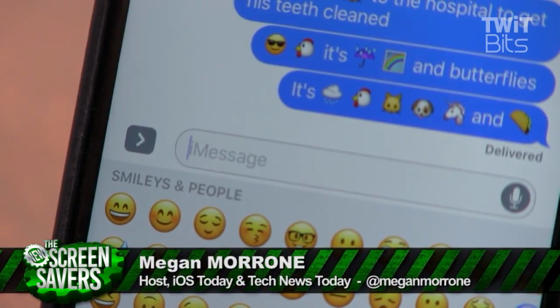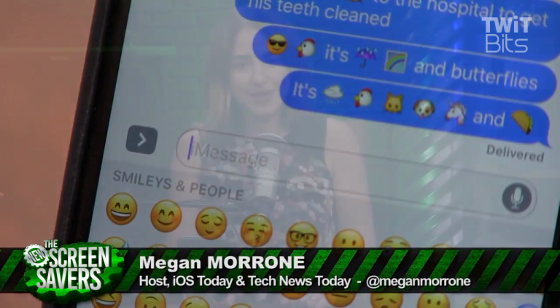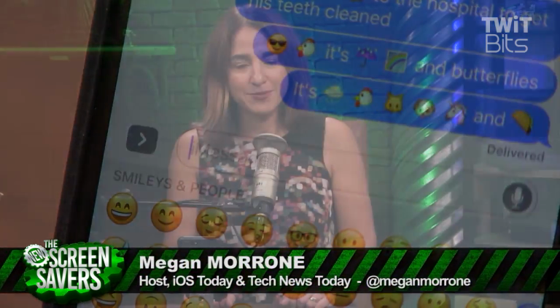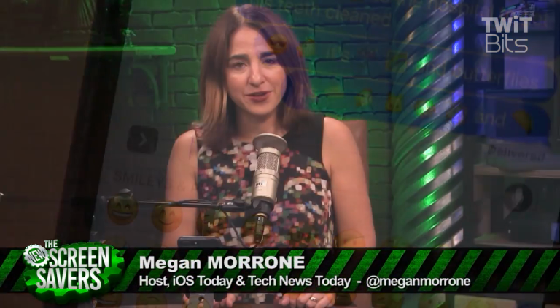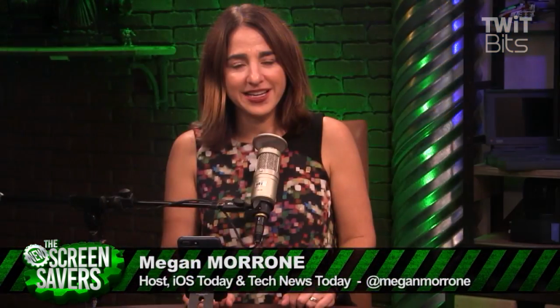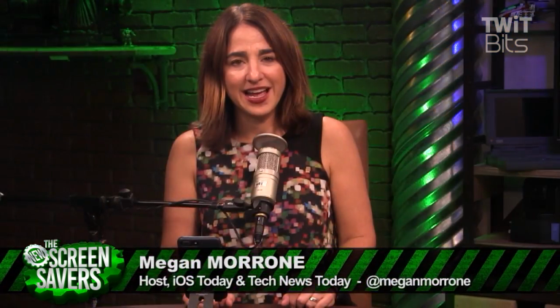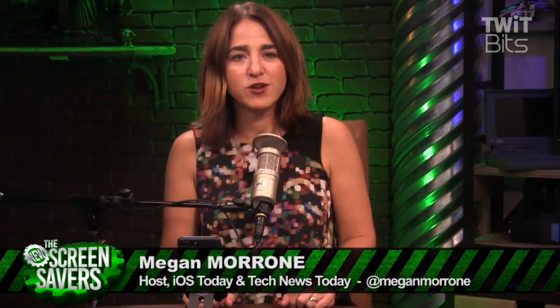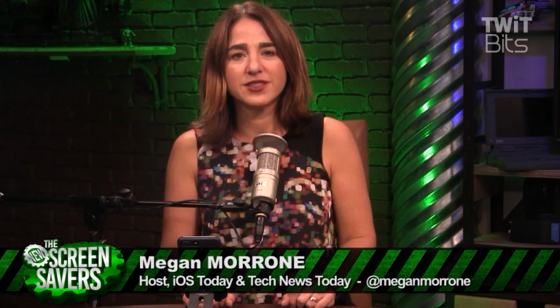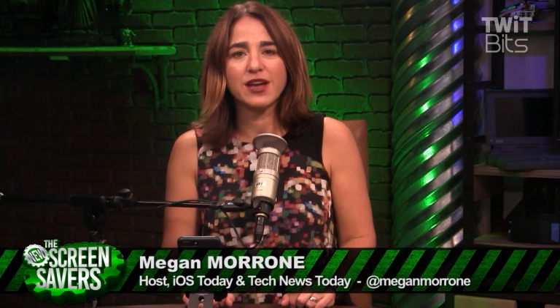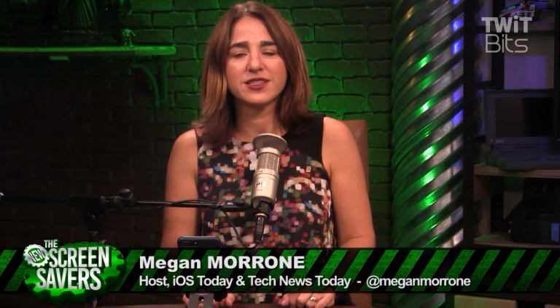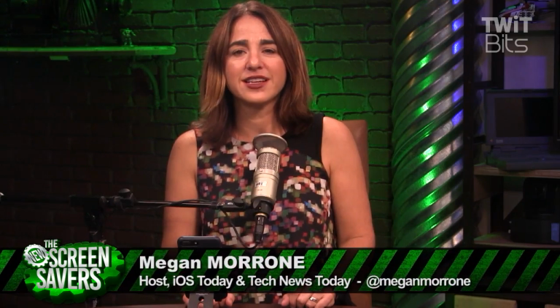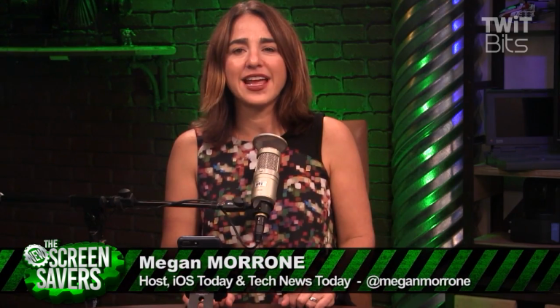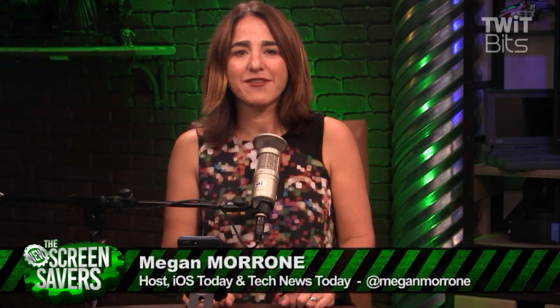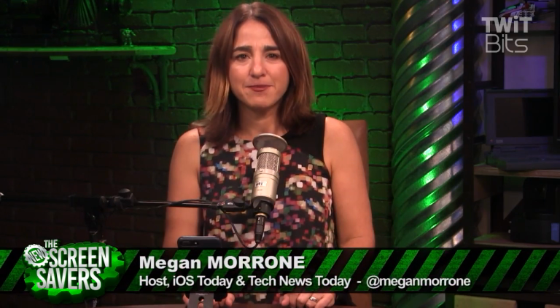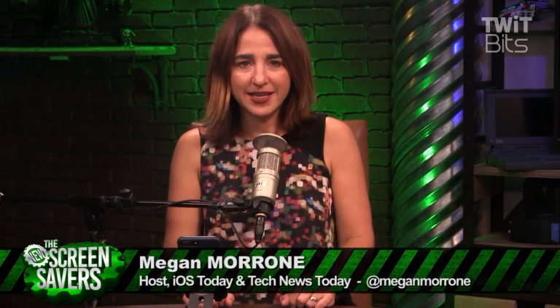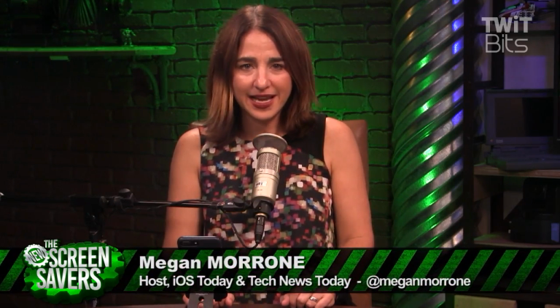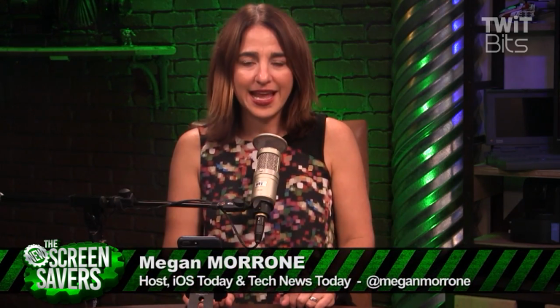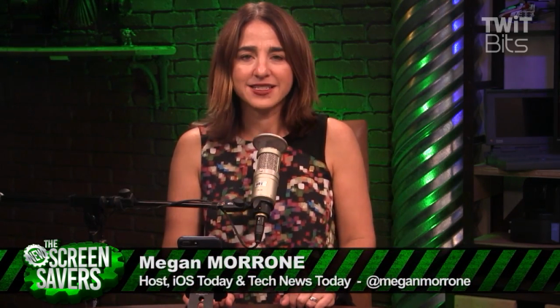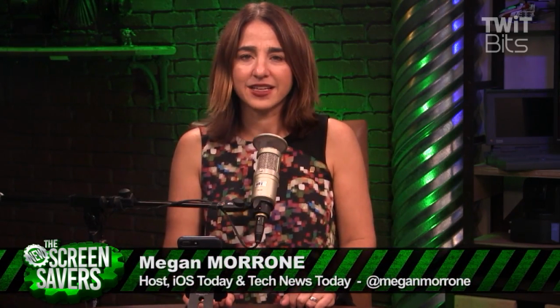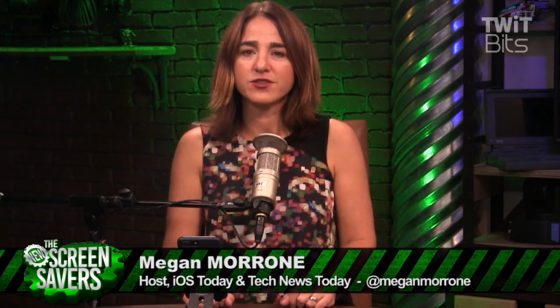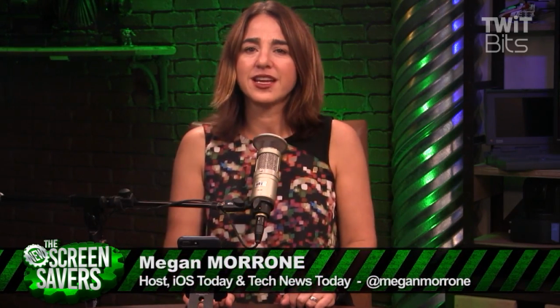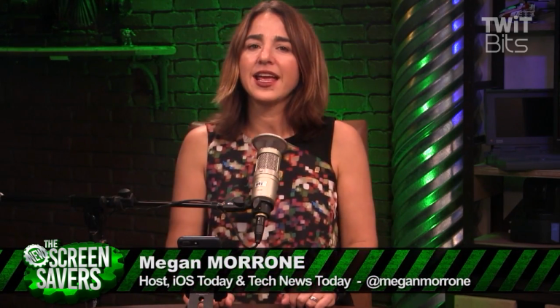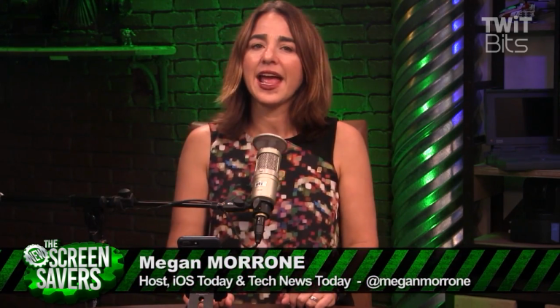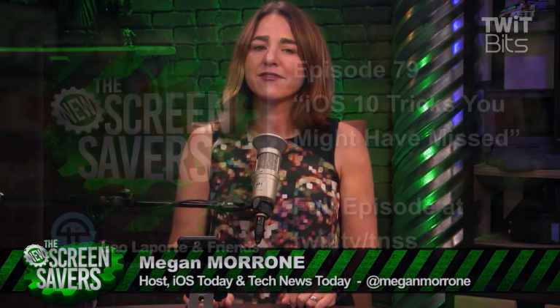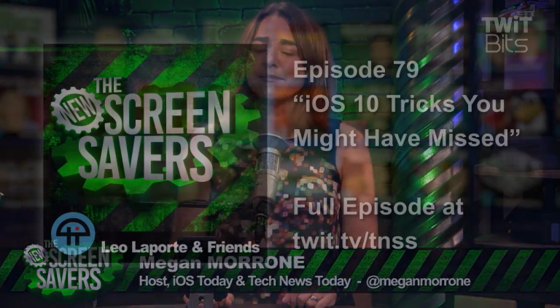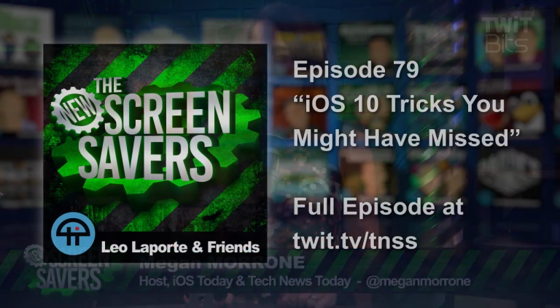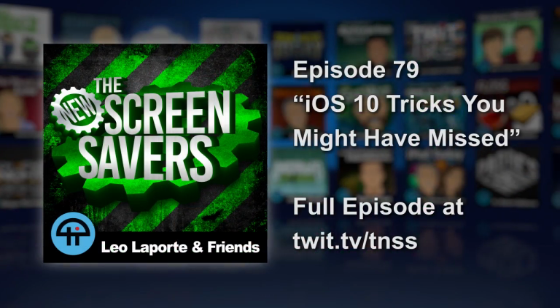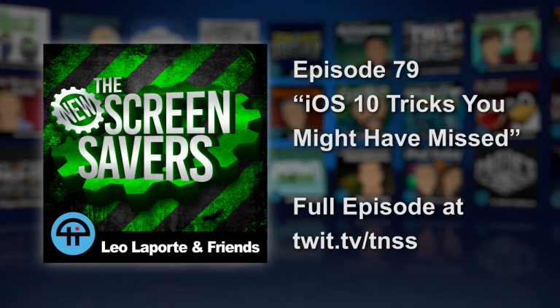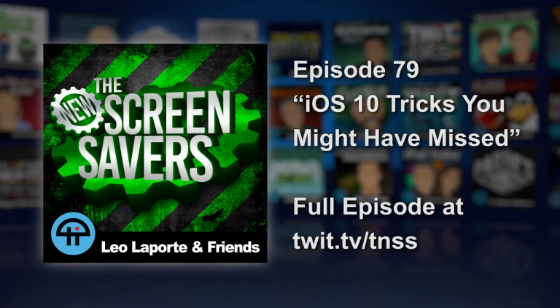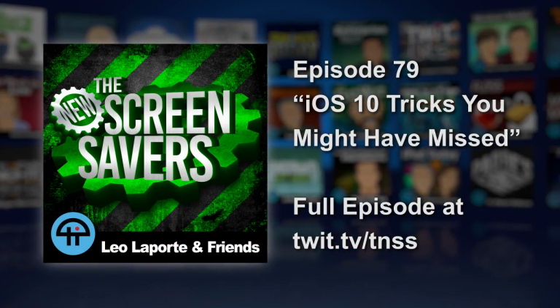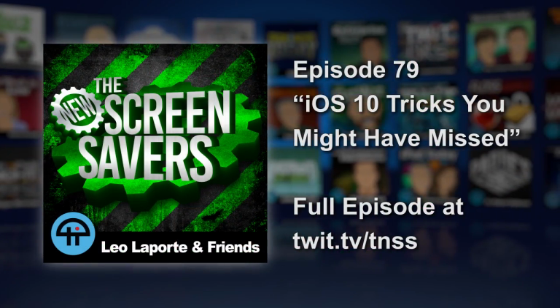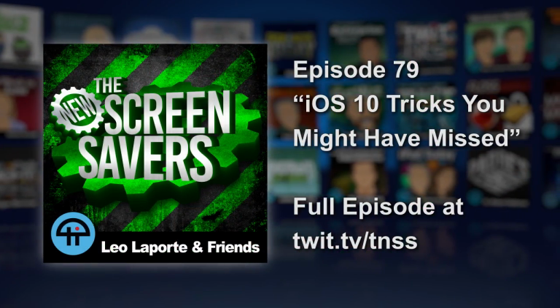I am Megan Maroney. I host iOS Today every Monday and Tech News Today every Monday through Friday.